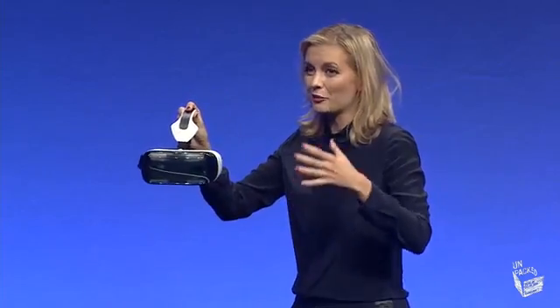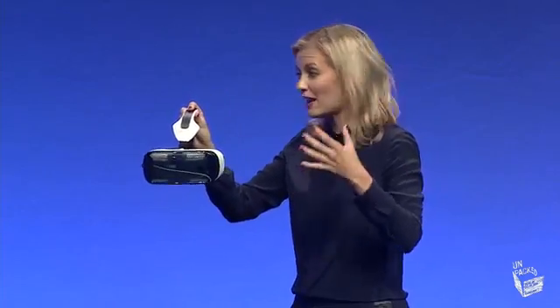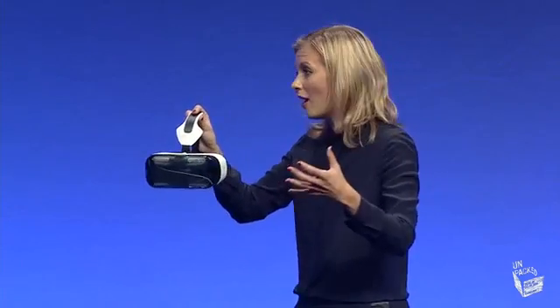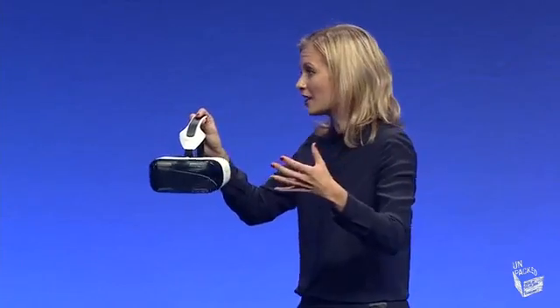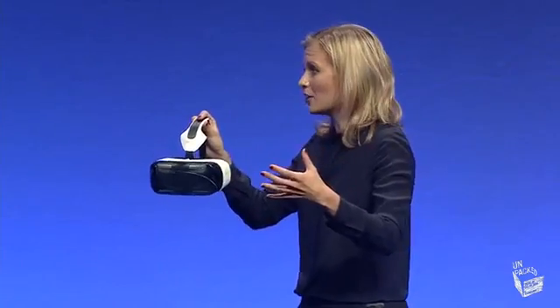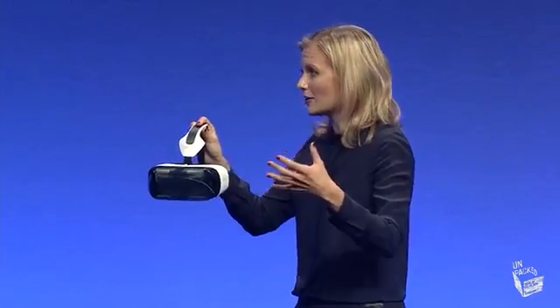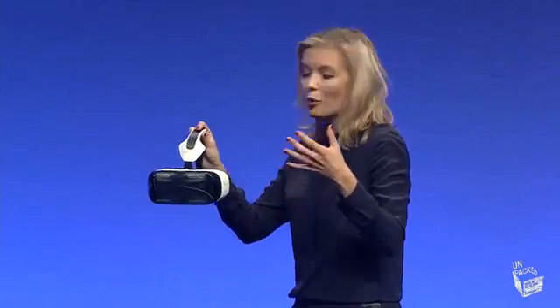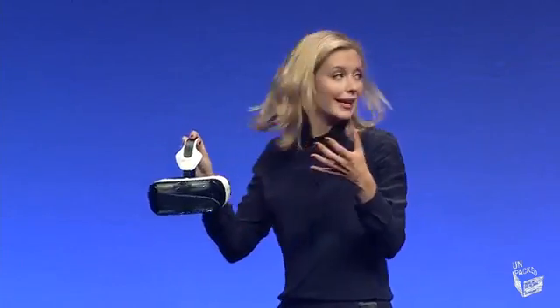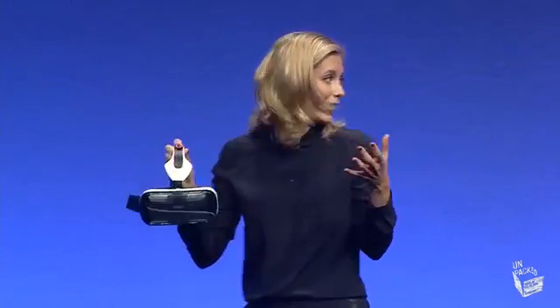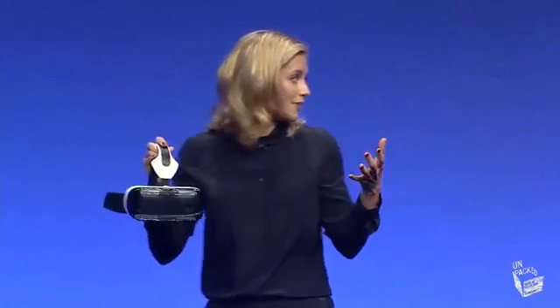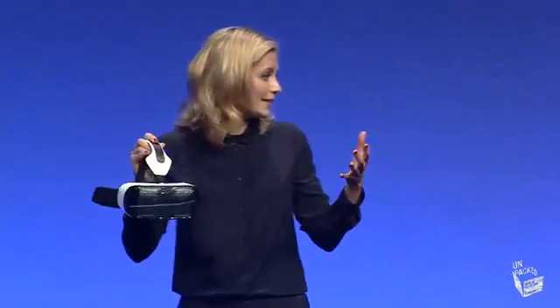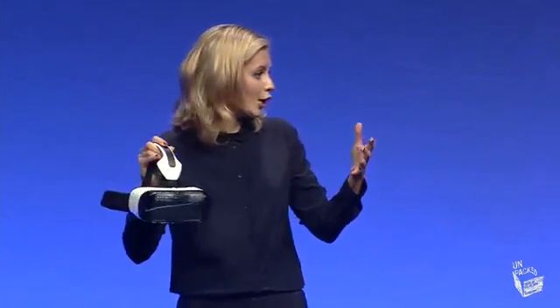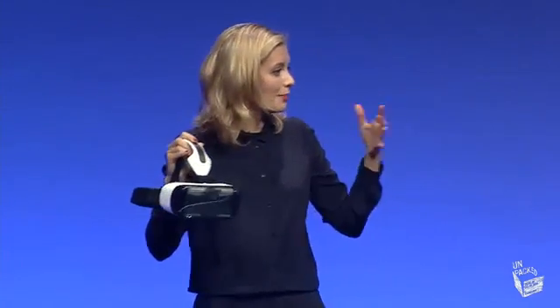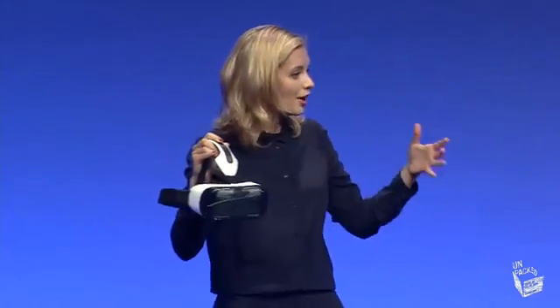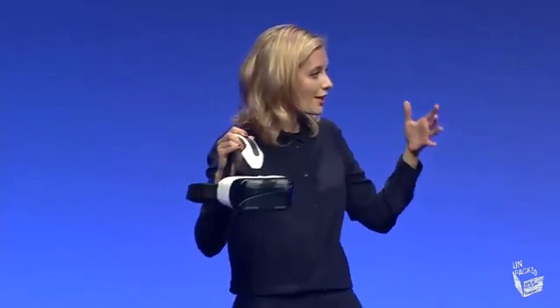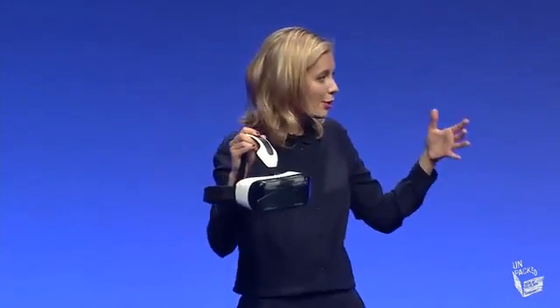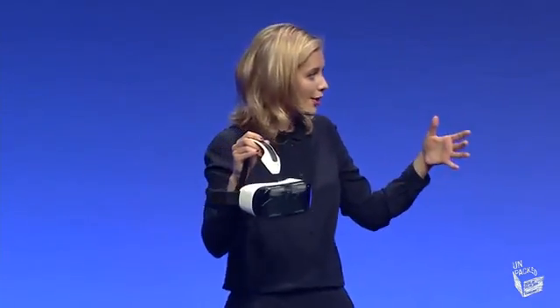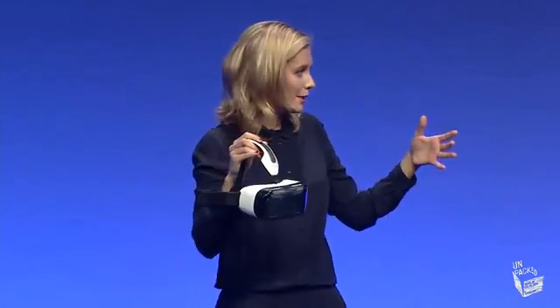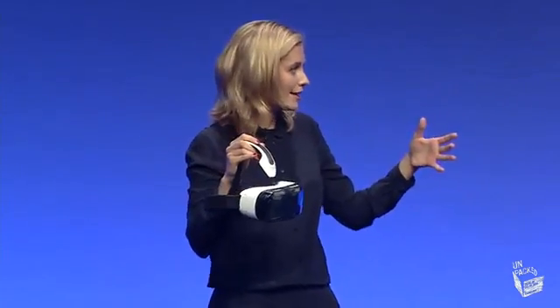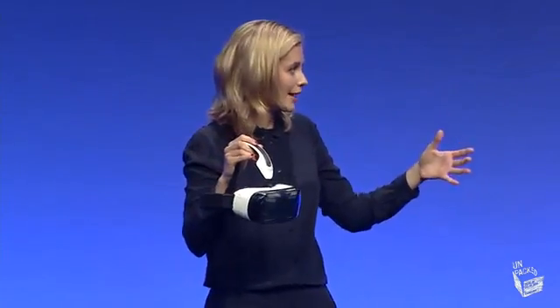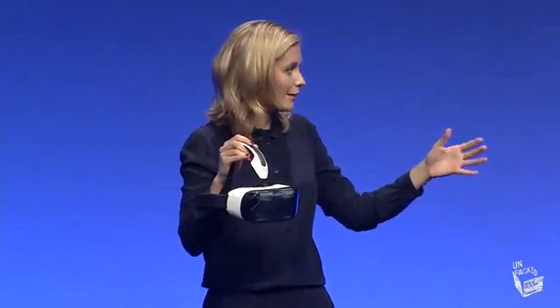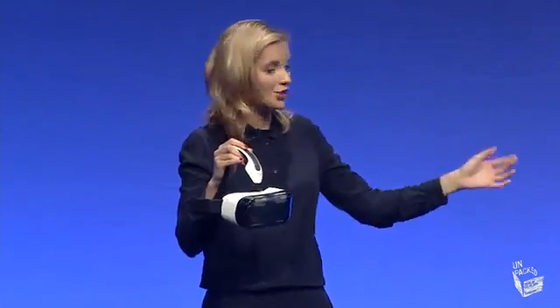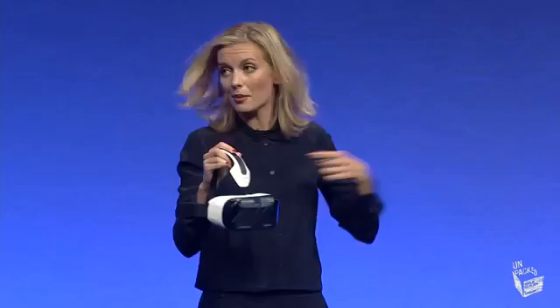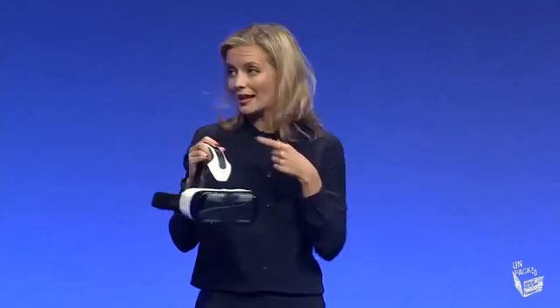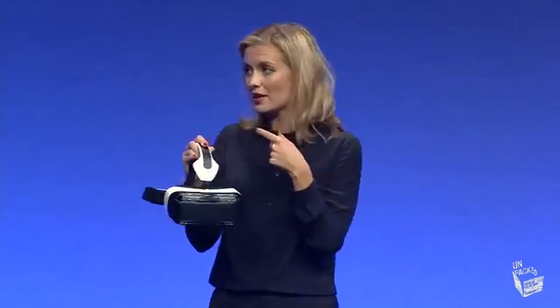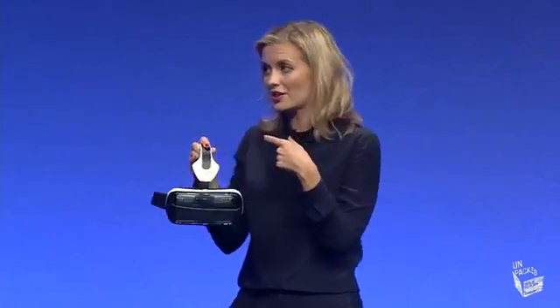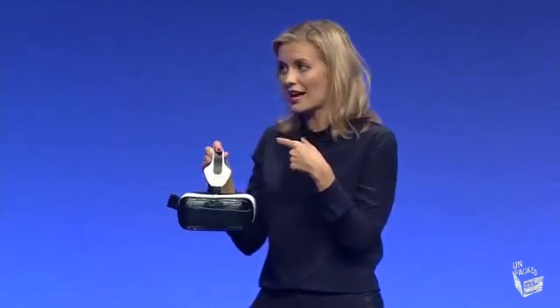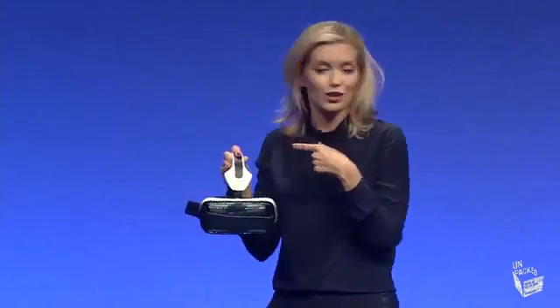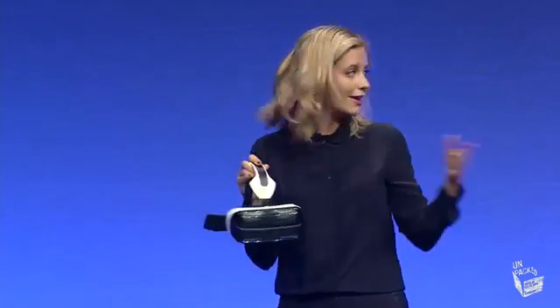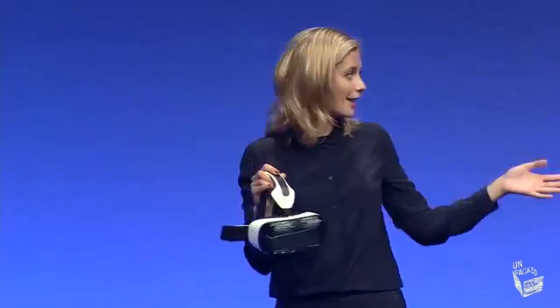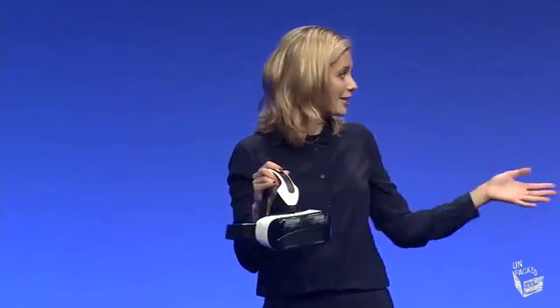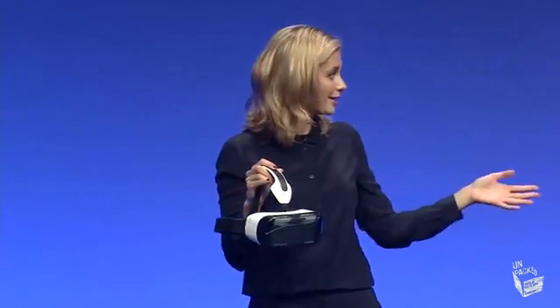VR is going to be used a lot by gamers, who demand a smooth experience. And judging by my experience just now, you guys have nailed it.